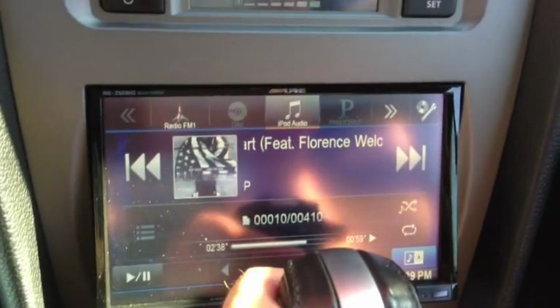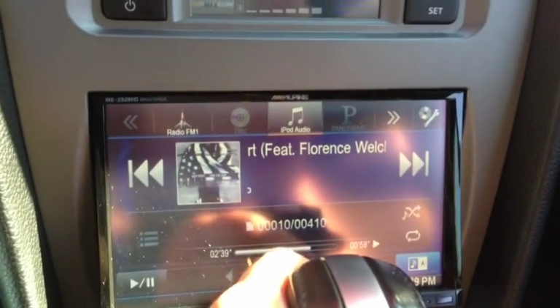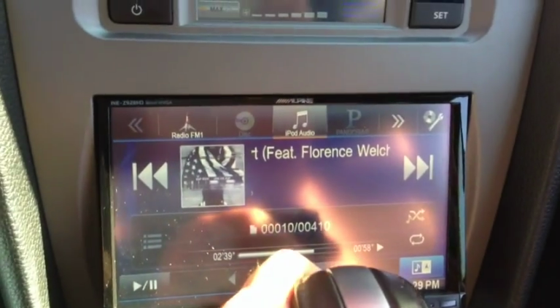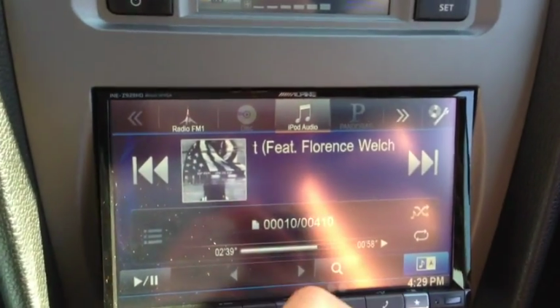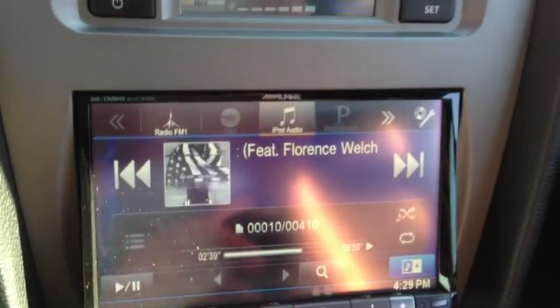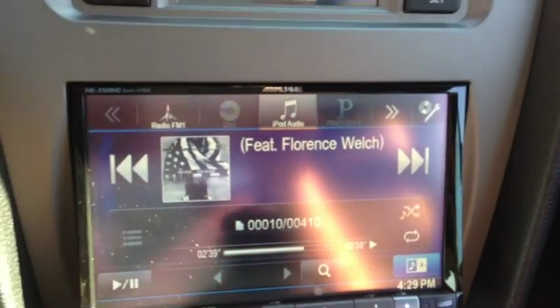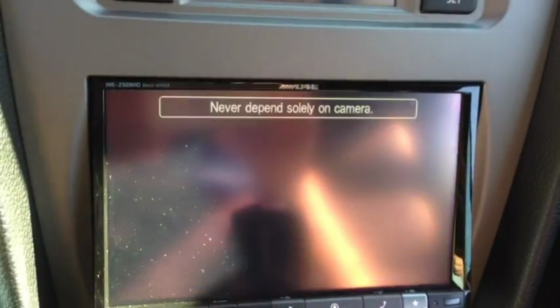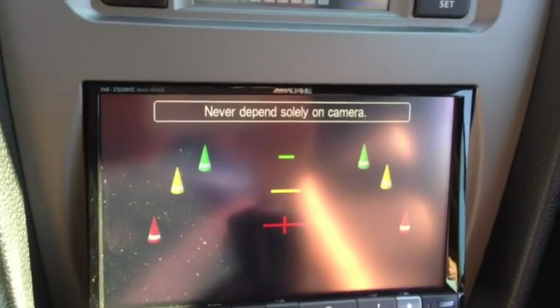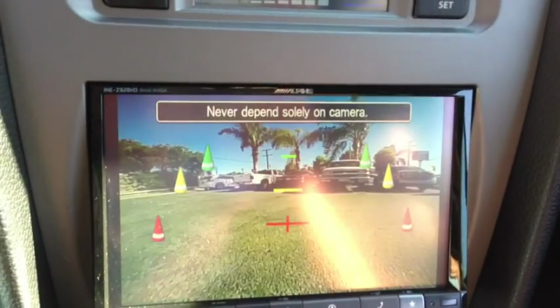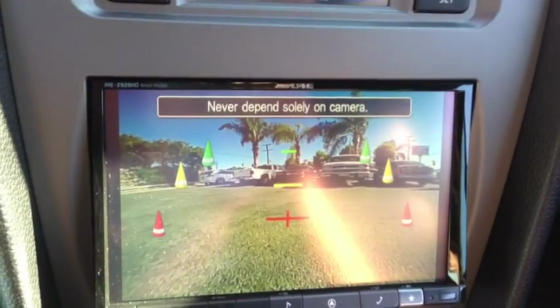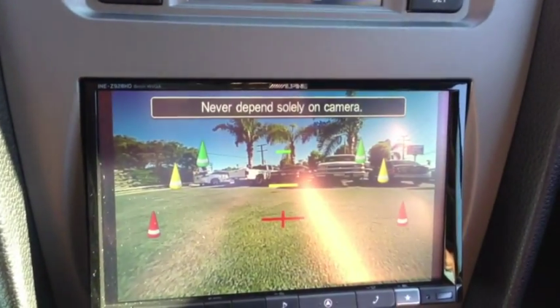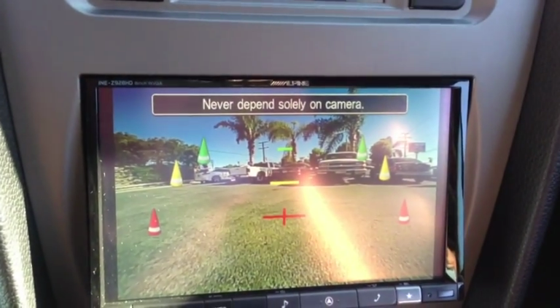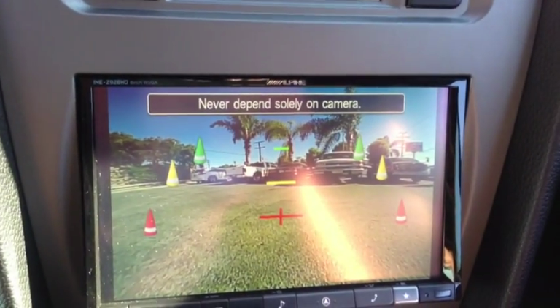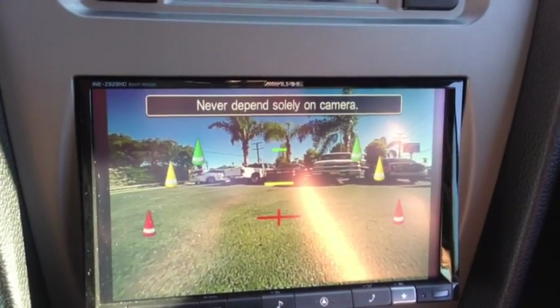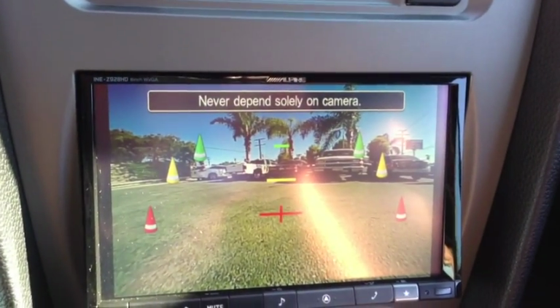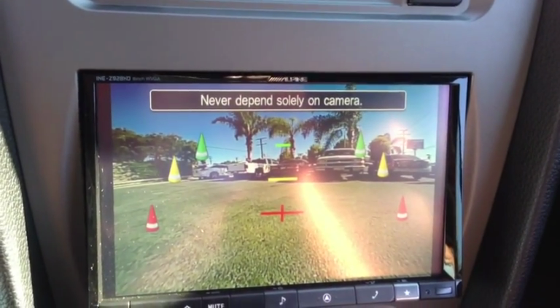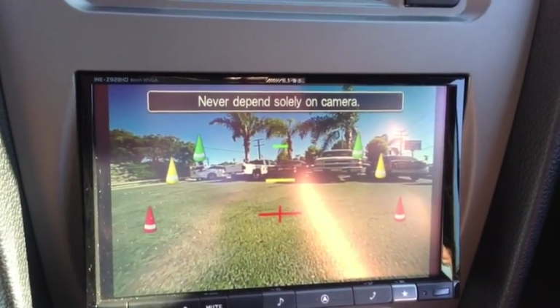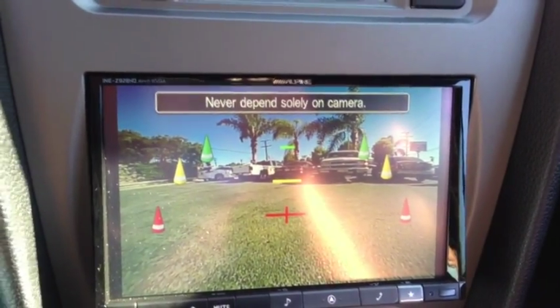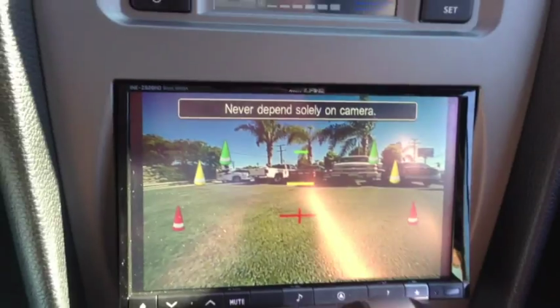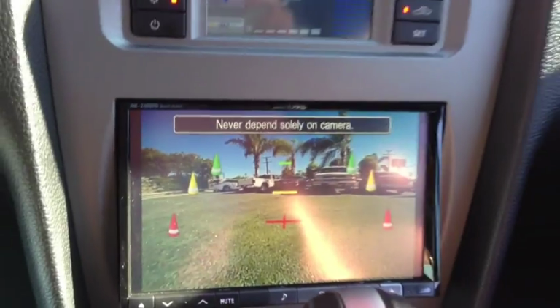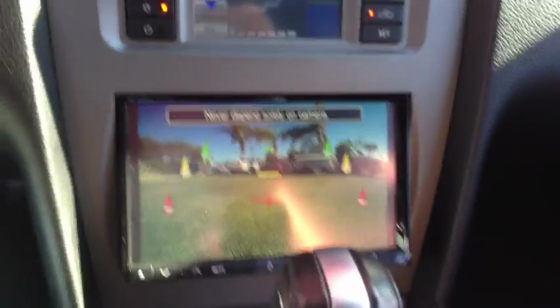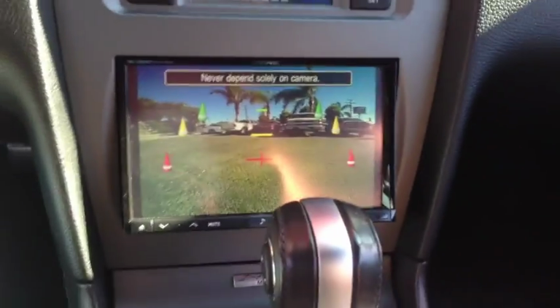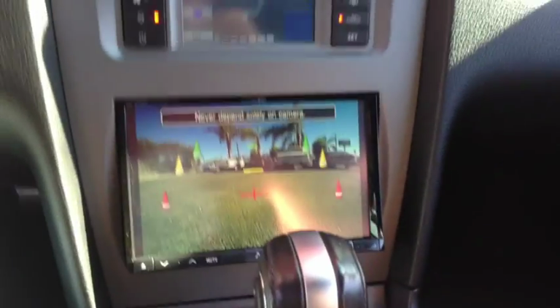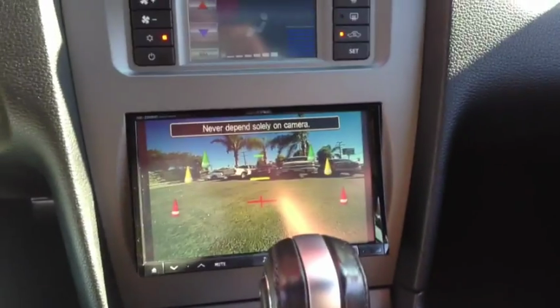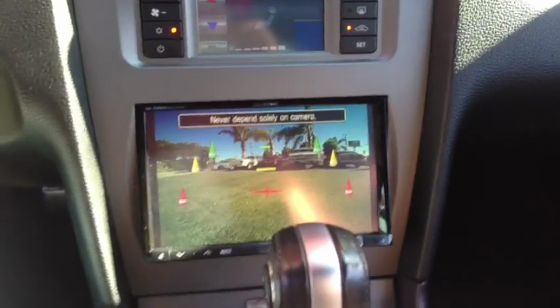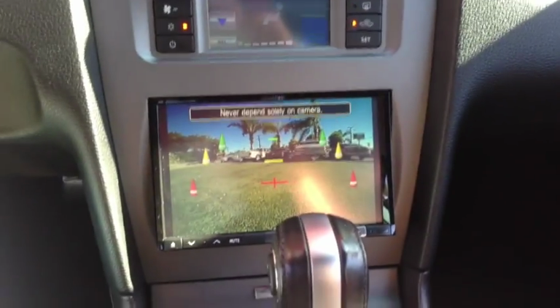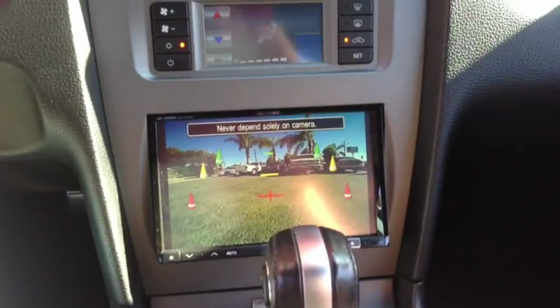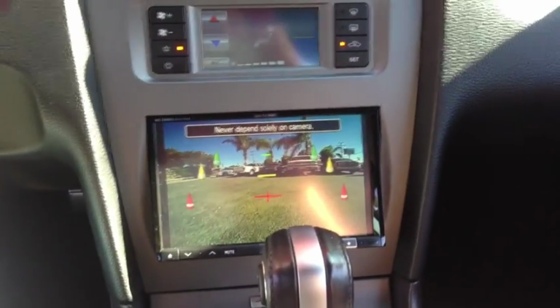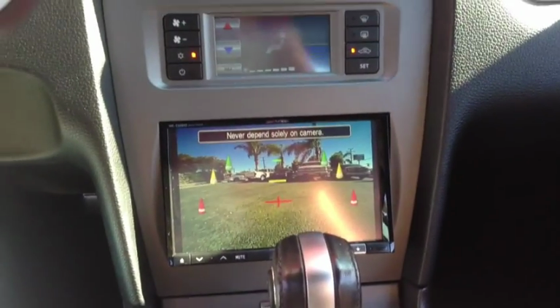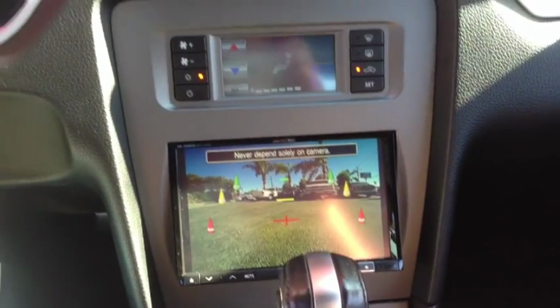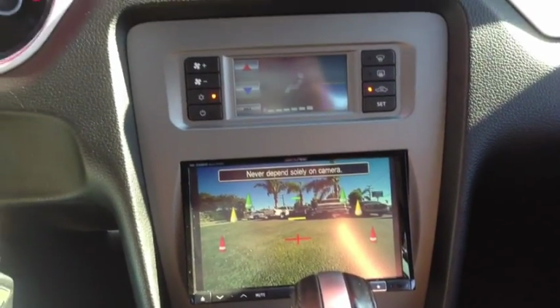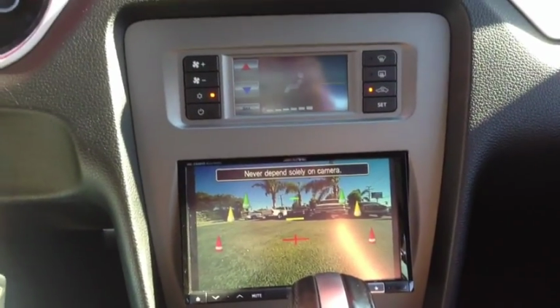We did the rear view camera for safety. The camera comes on, you can see out behind you. Basic, real simple, clean install.